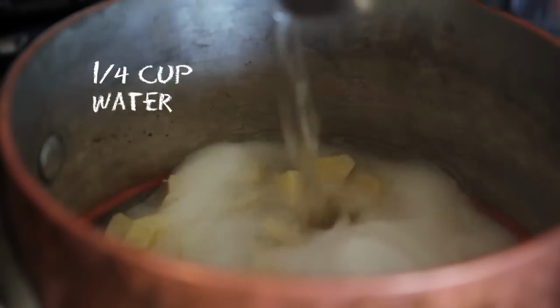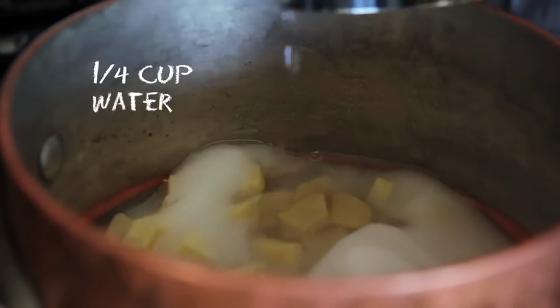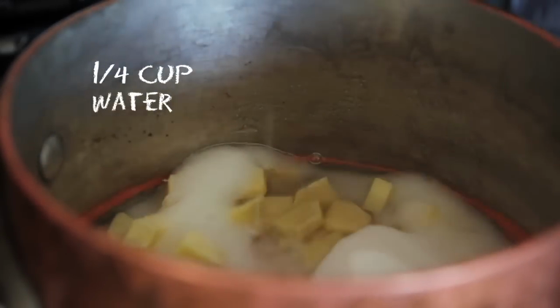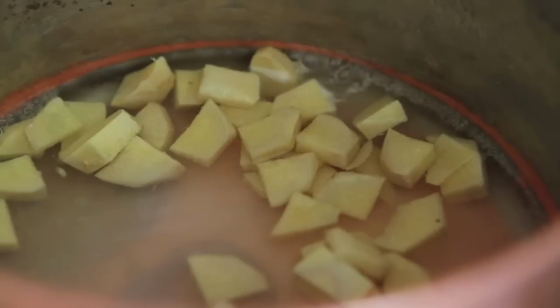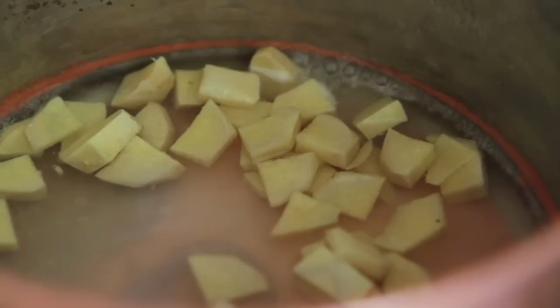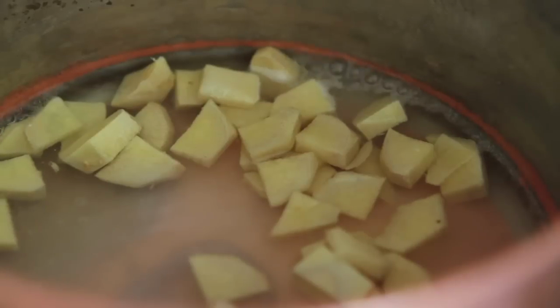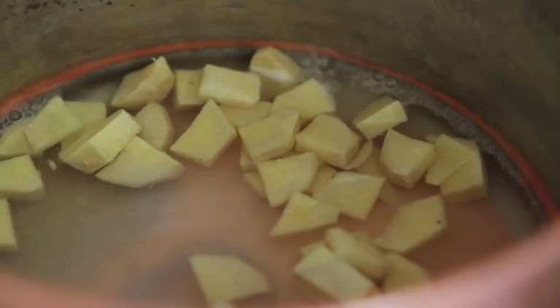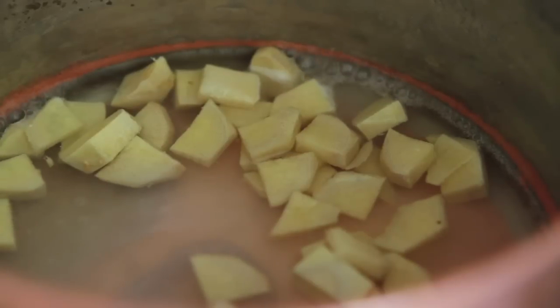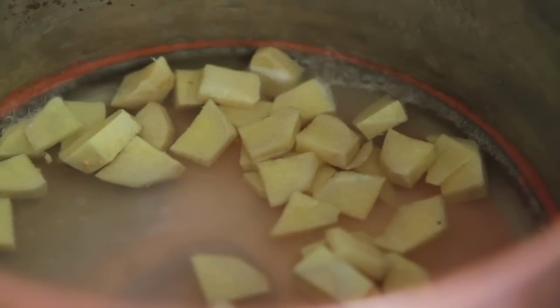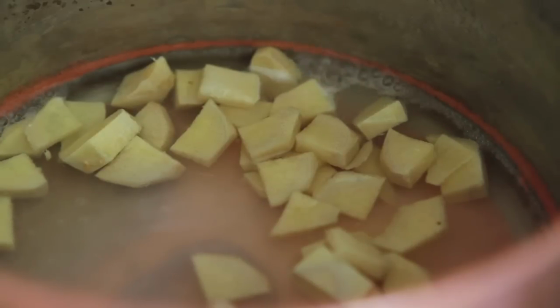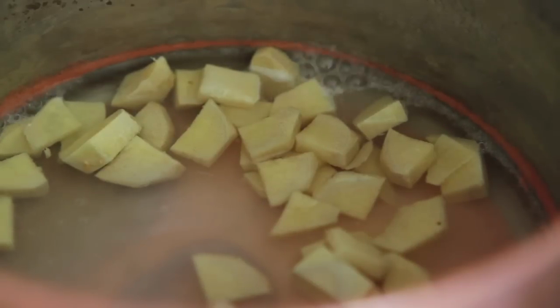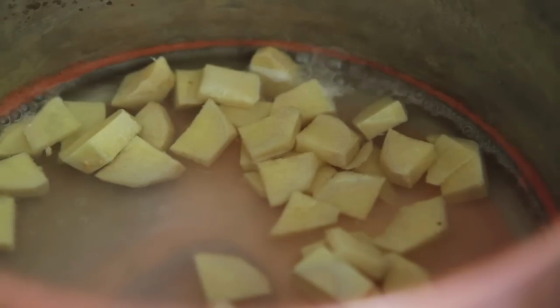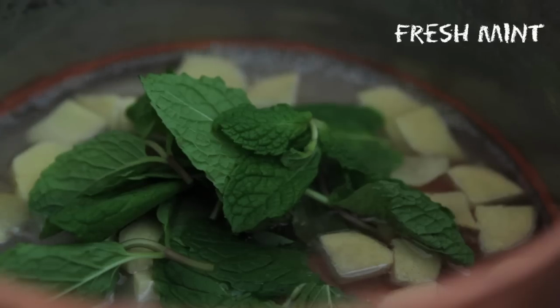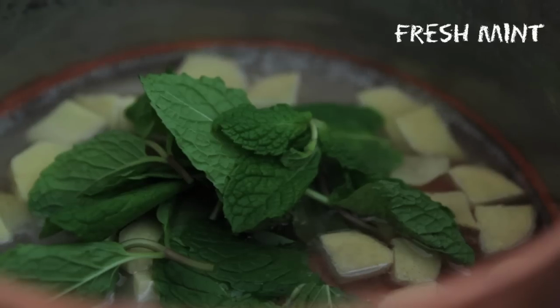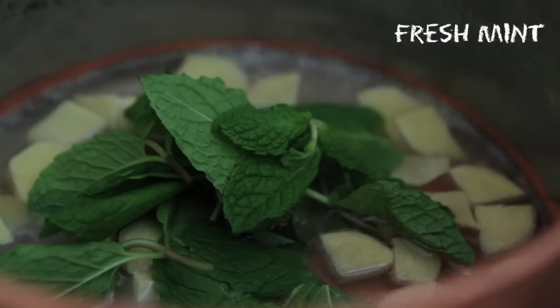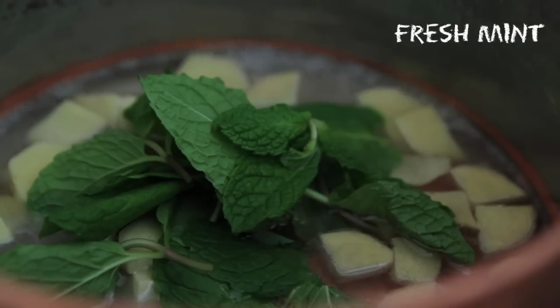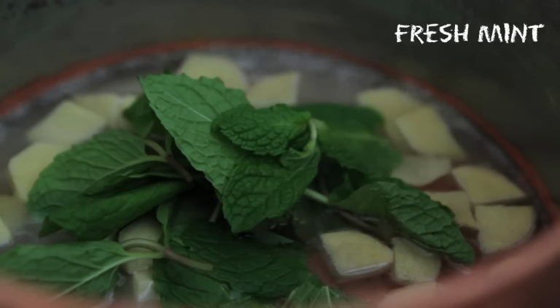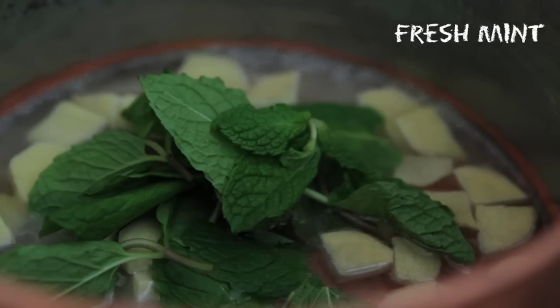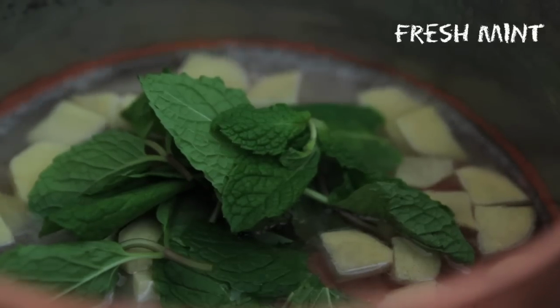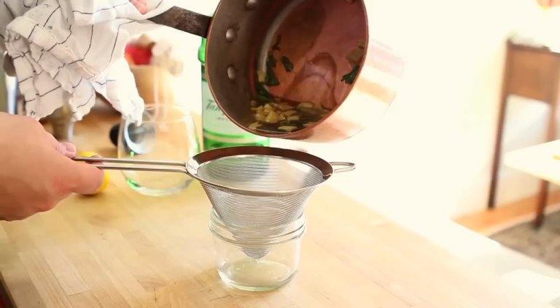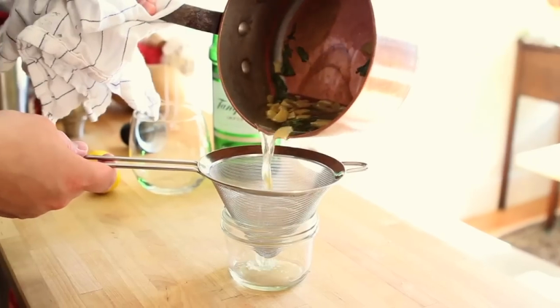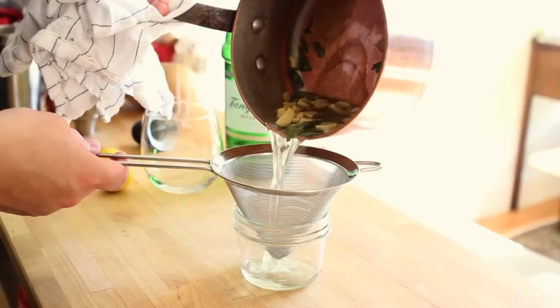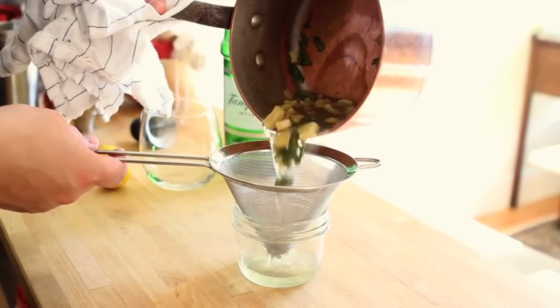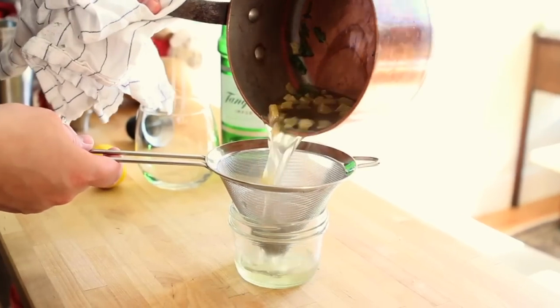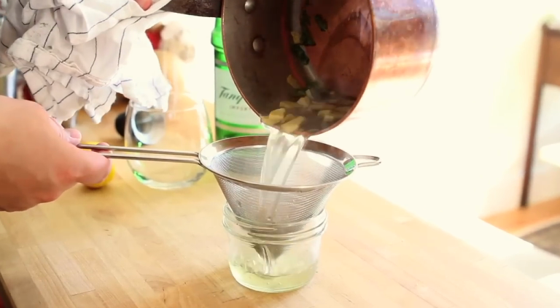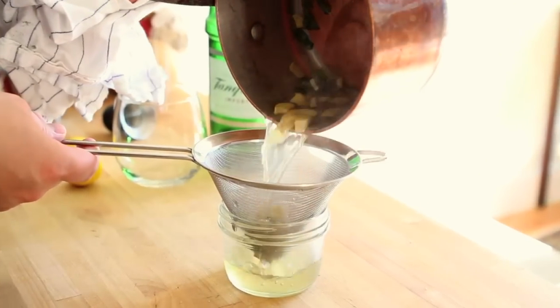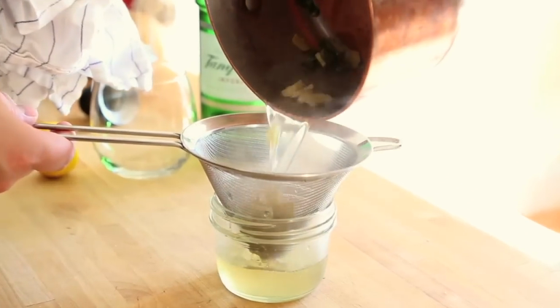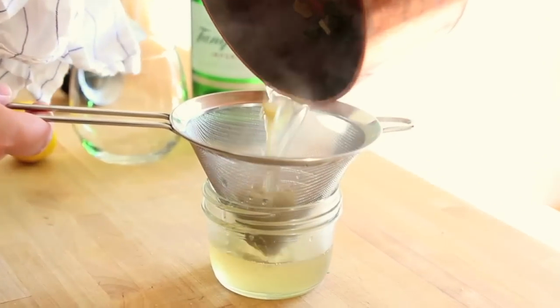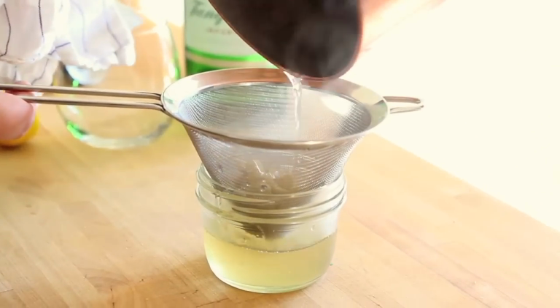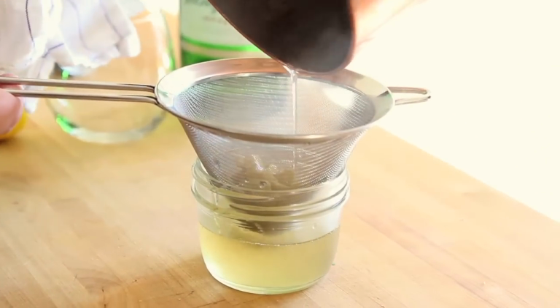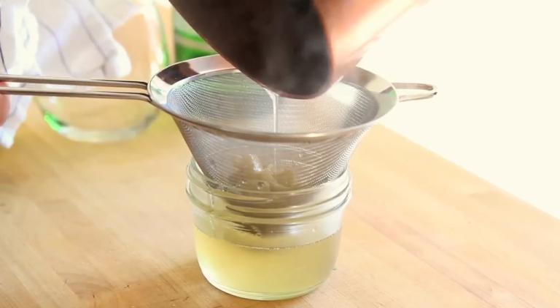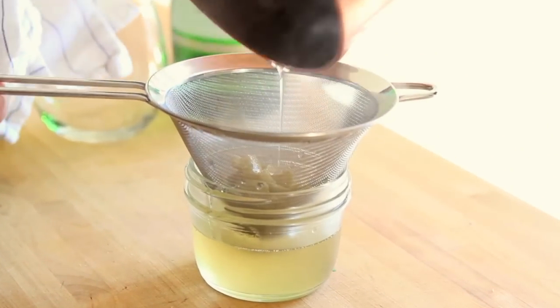Let this start to dissolve, then add some mint leaves. After about five minutes, pour your simple syrup through a sieve and you're ready to go.